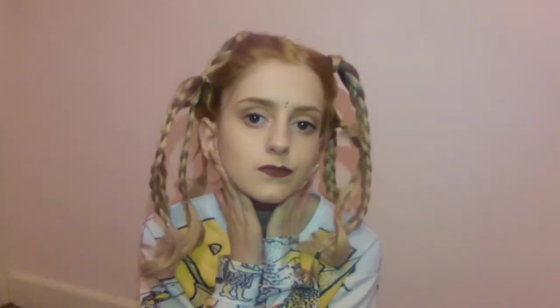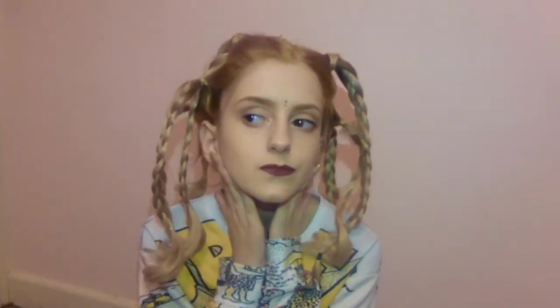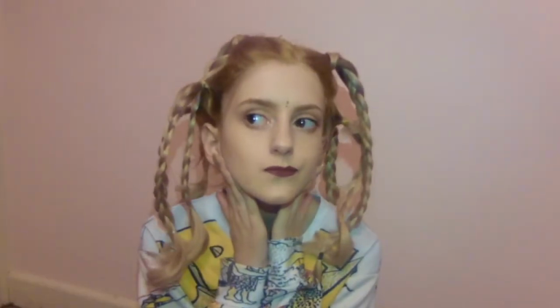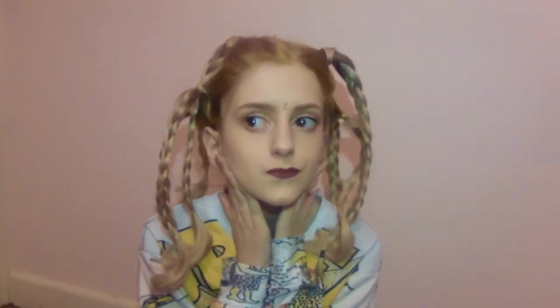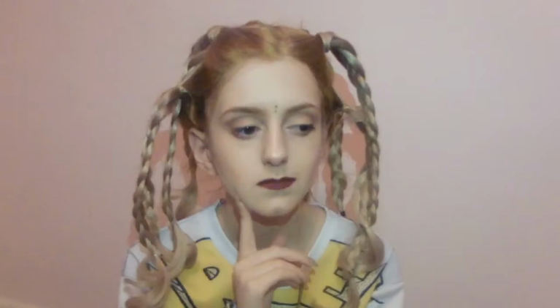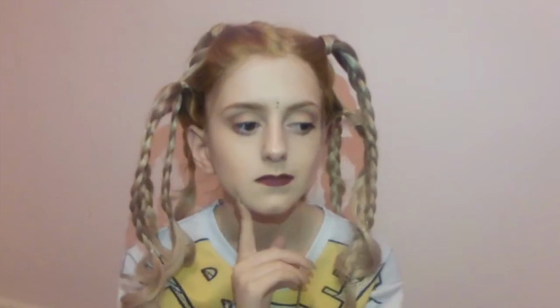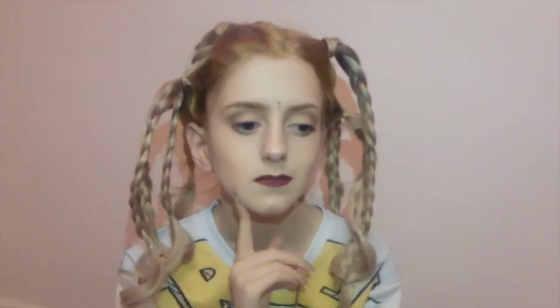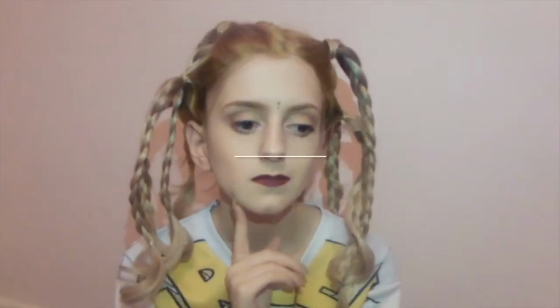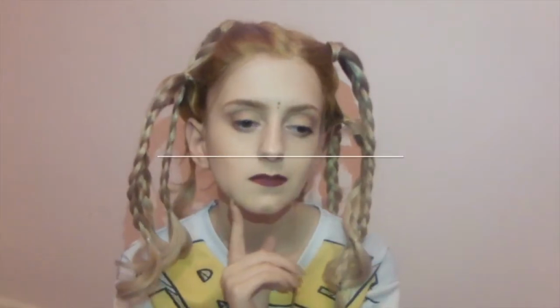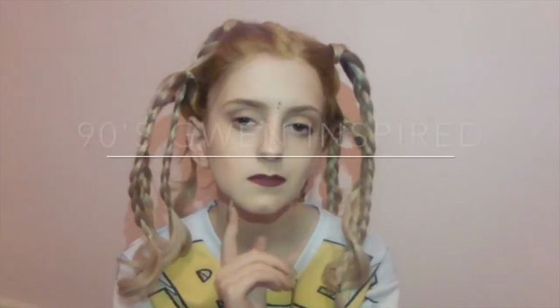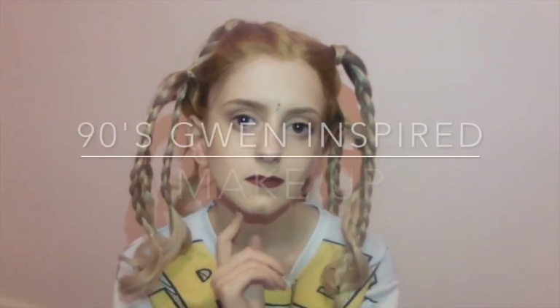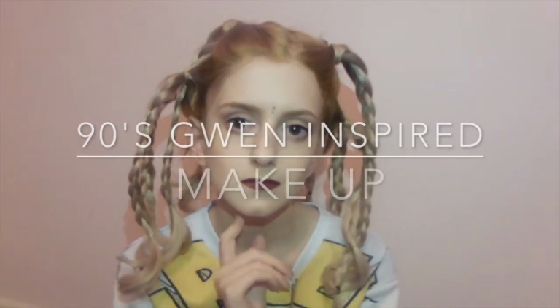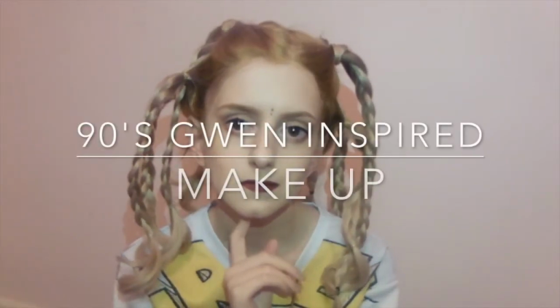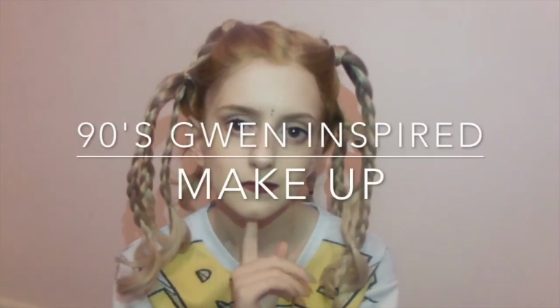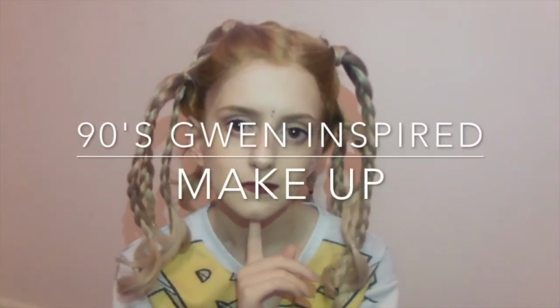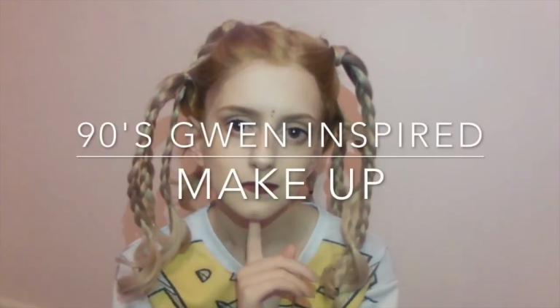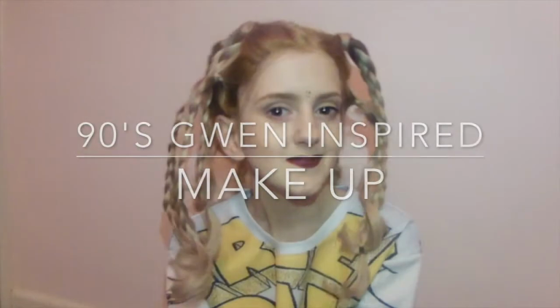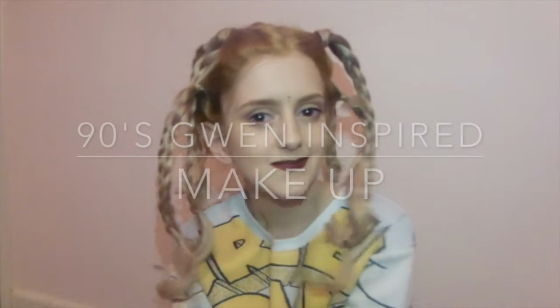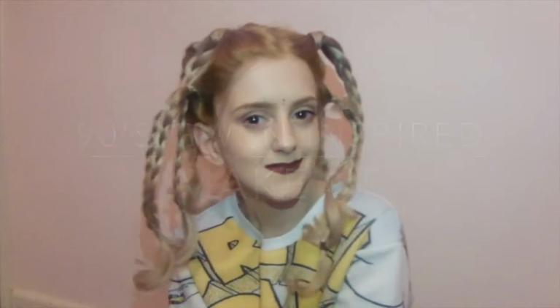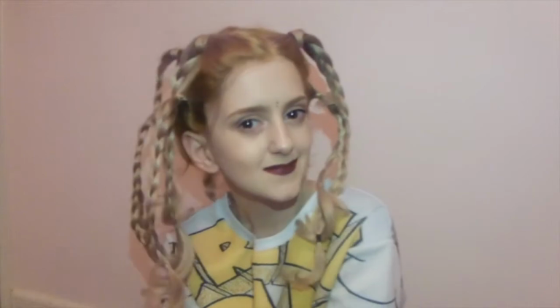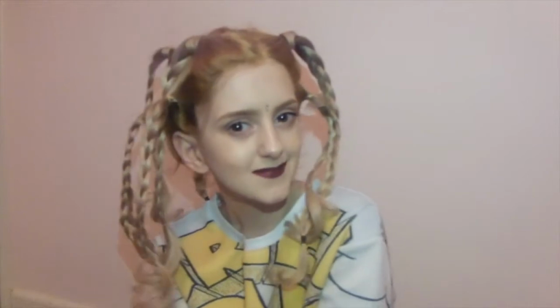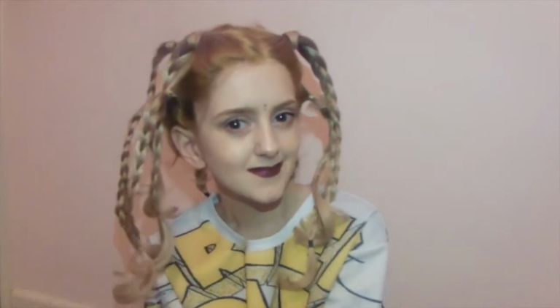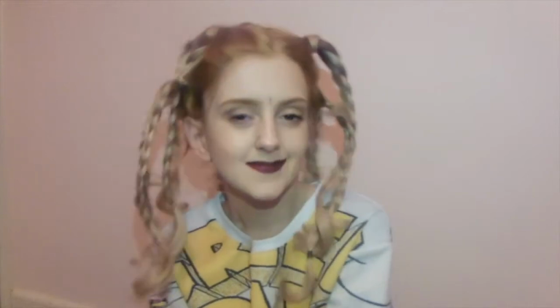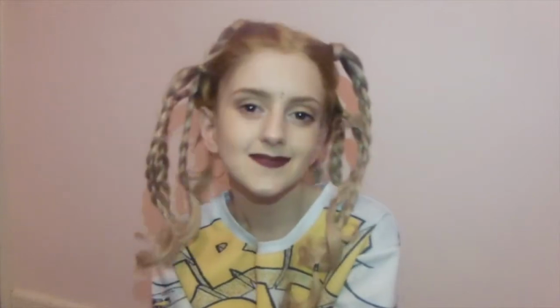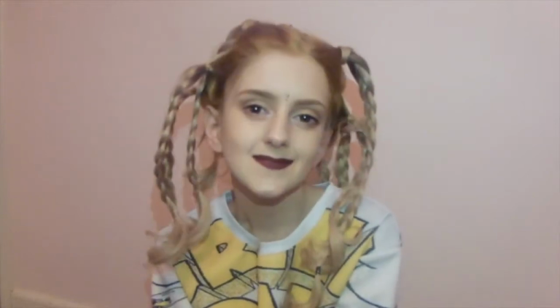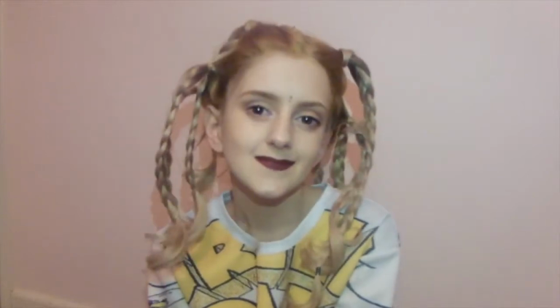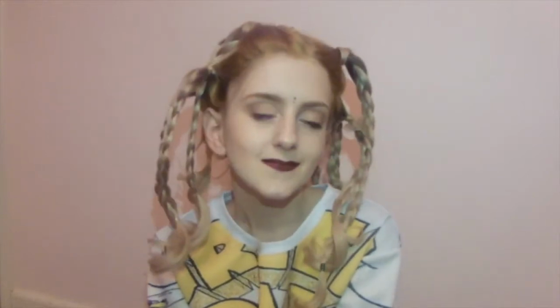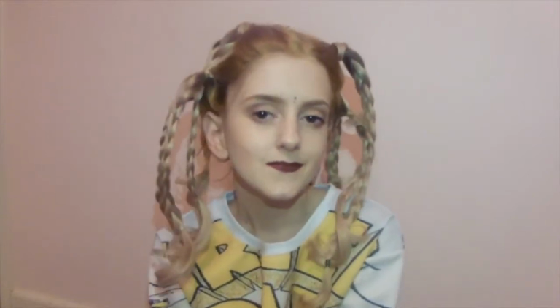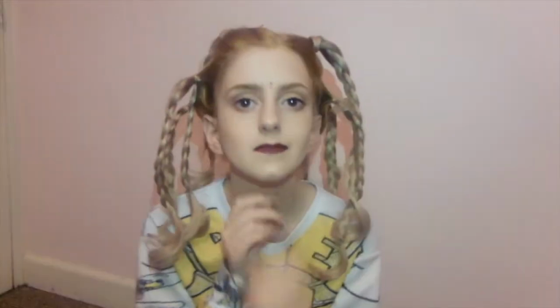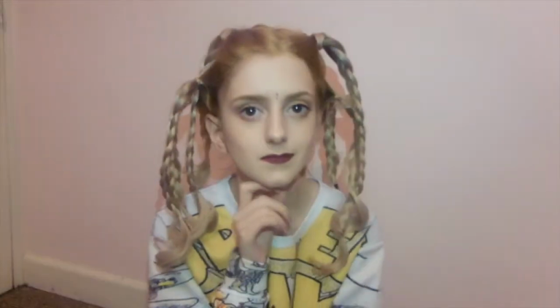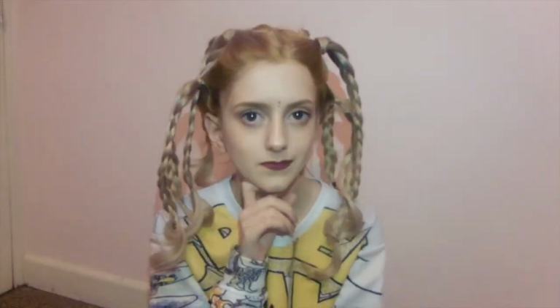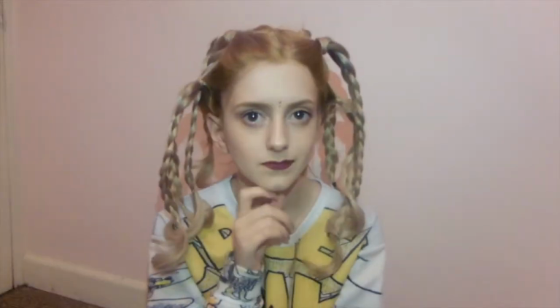Hi guys! Today's video is going to be a 90s Gwen Stefani inspired makeup look. So yeah, I'll just jump straight in.